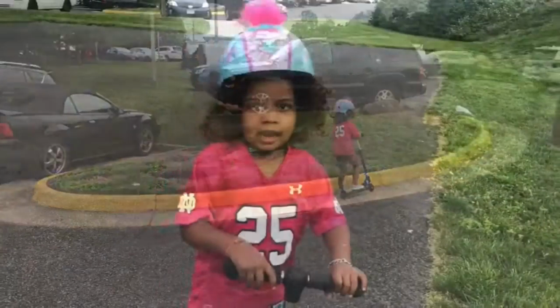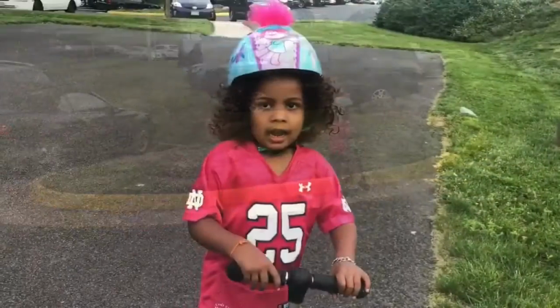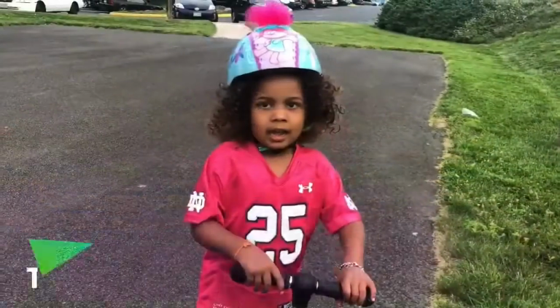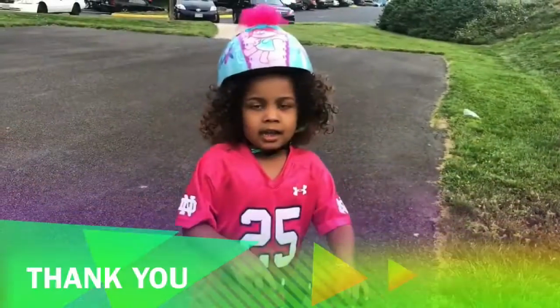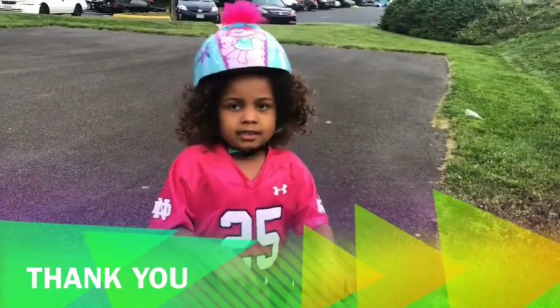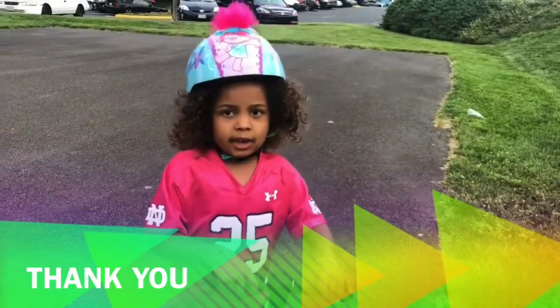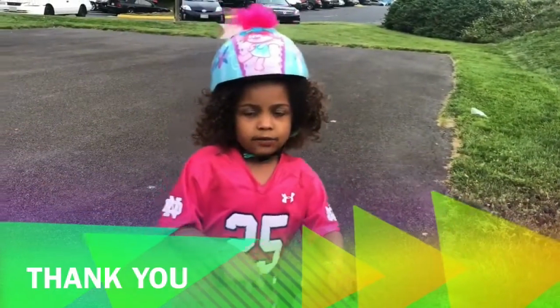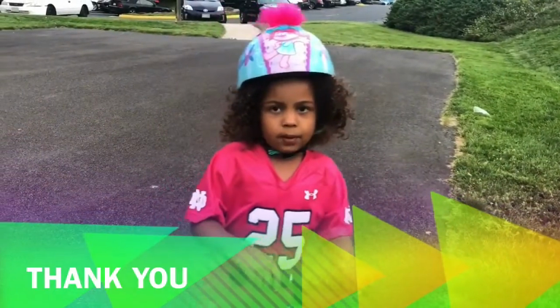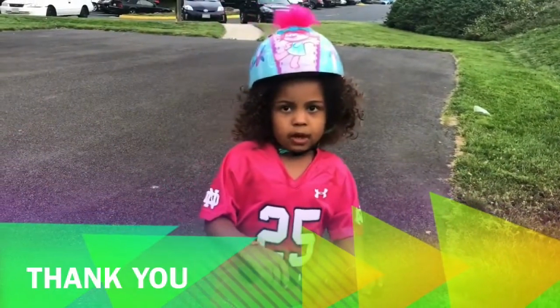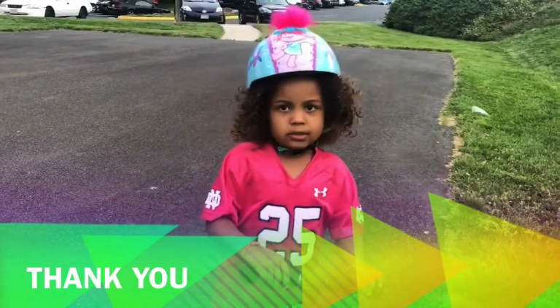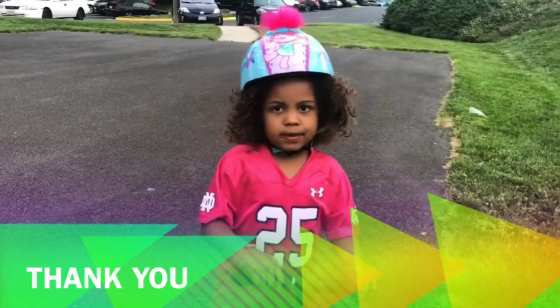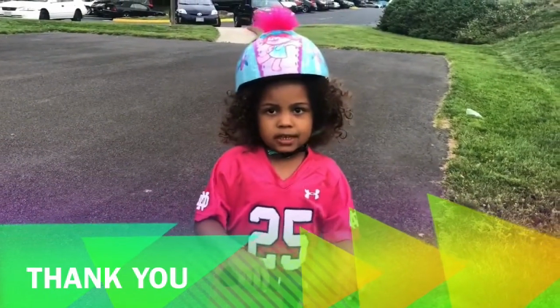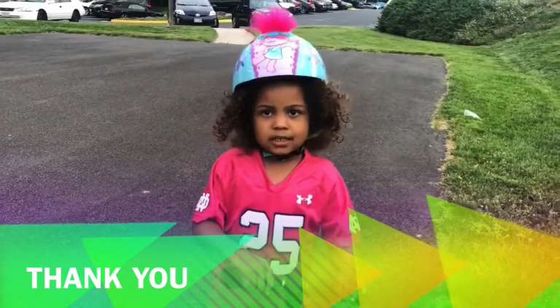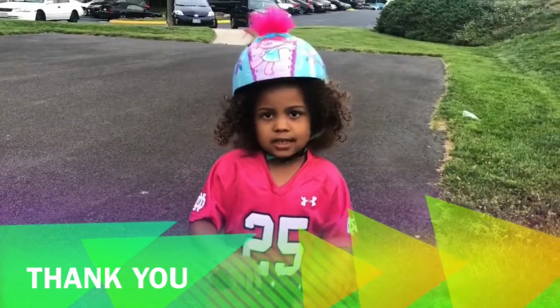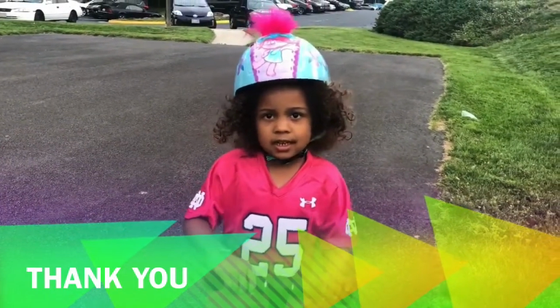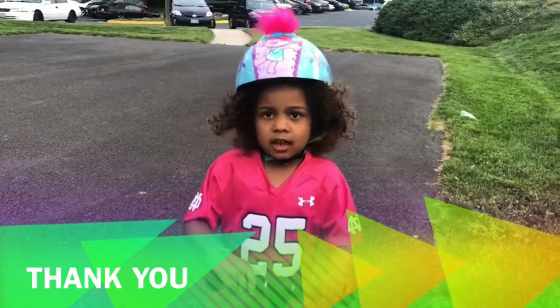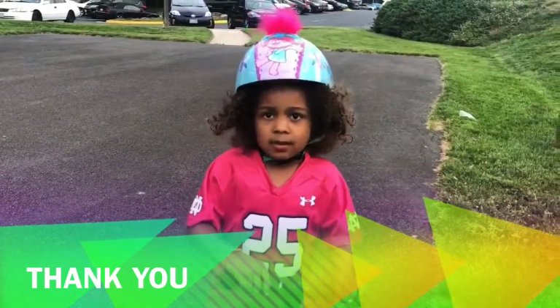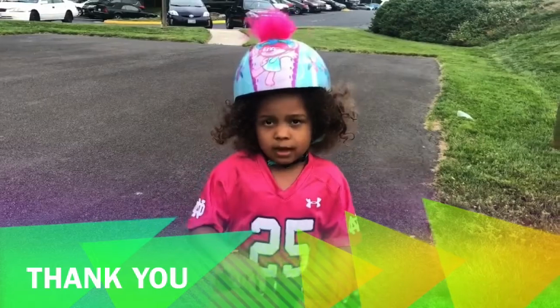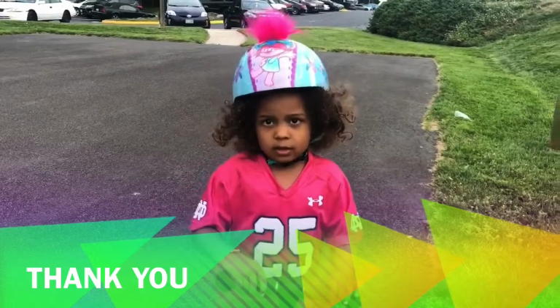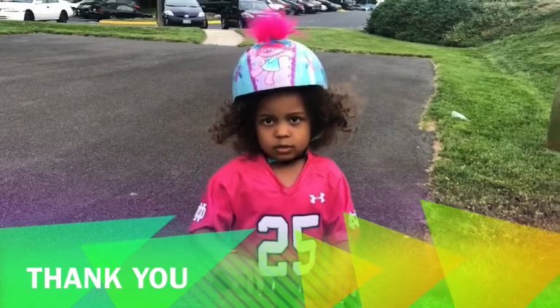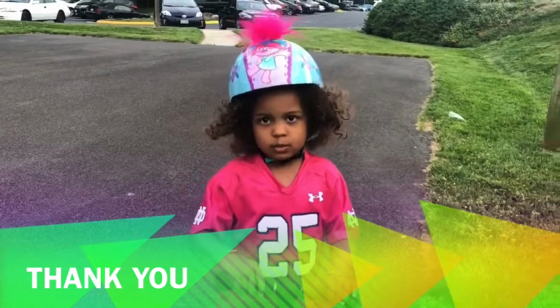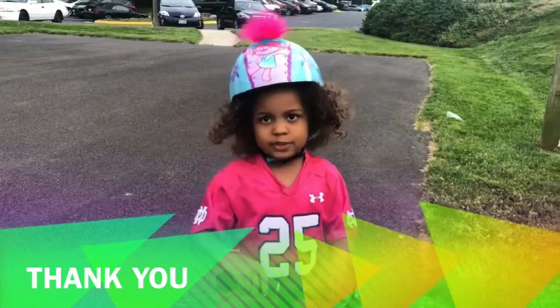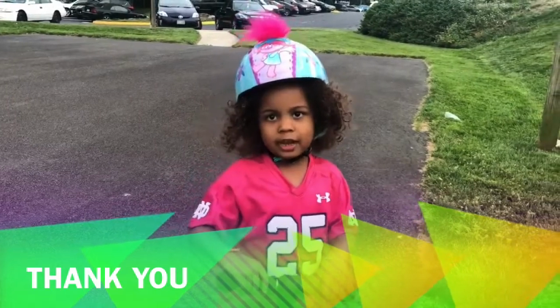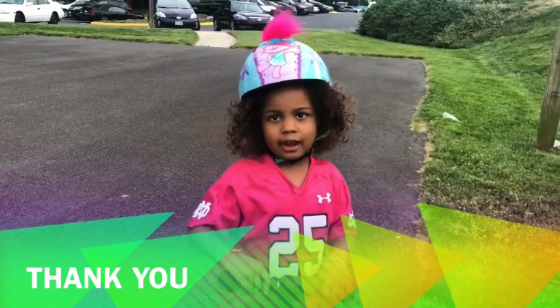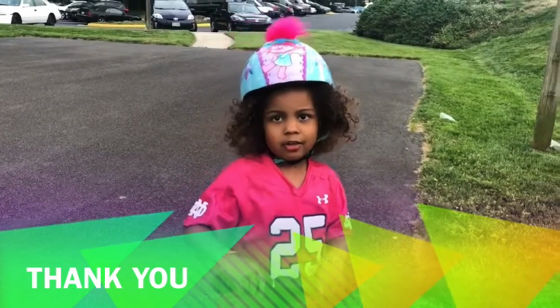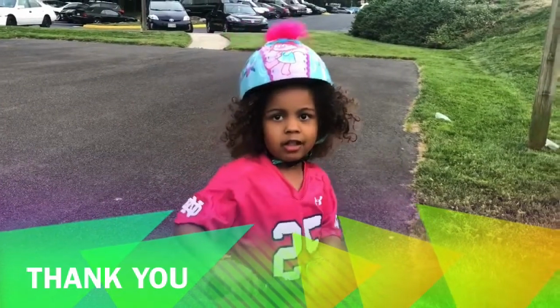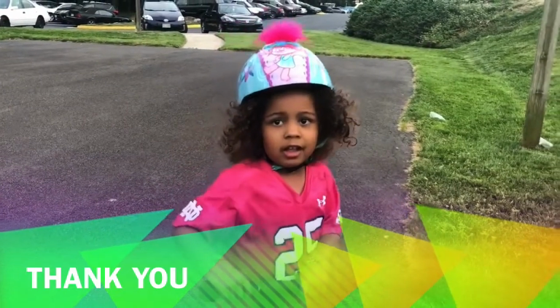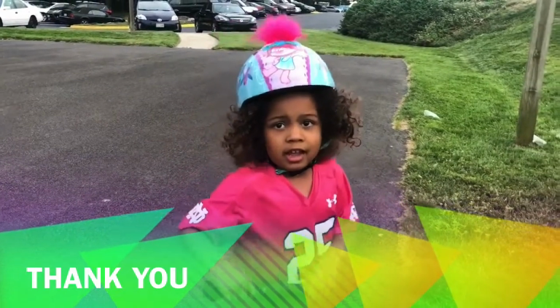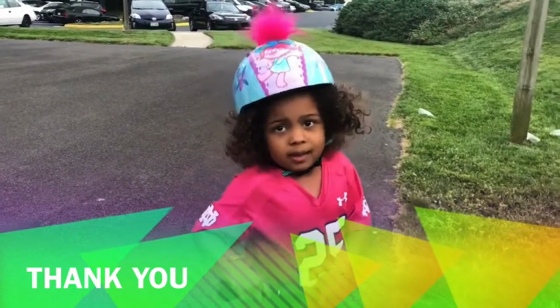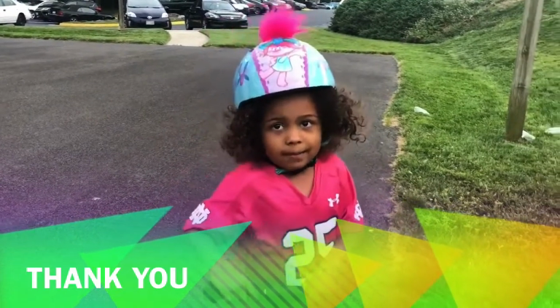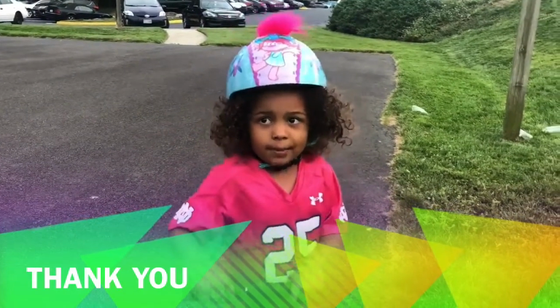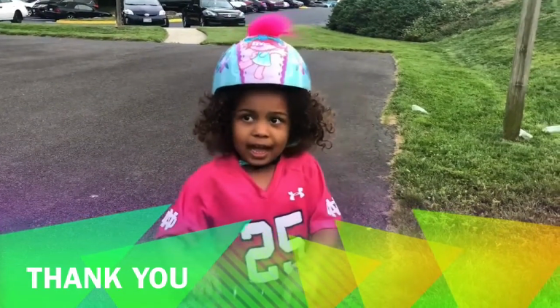Thank you for watching my YouTube channel. Bye-bye.